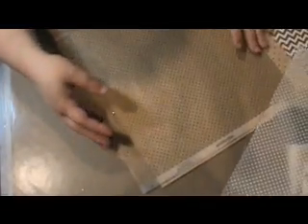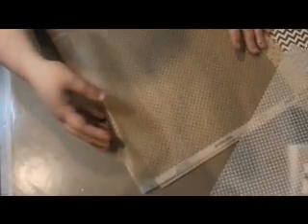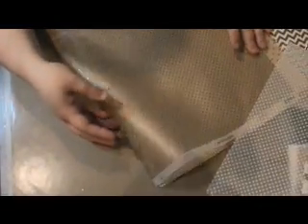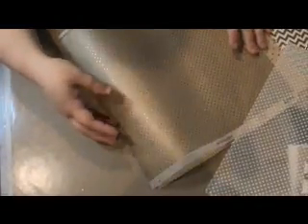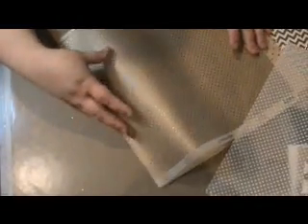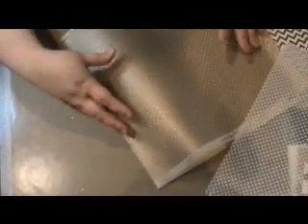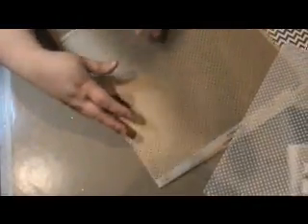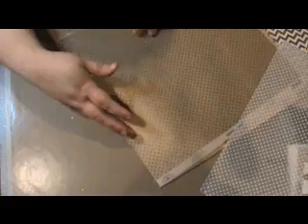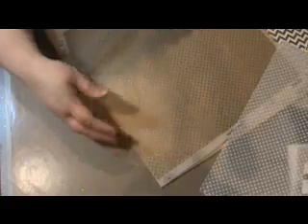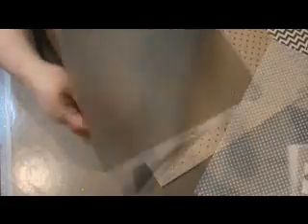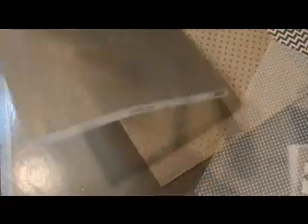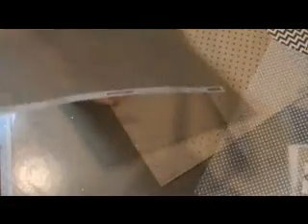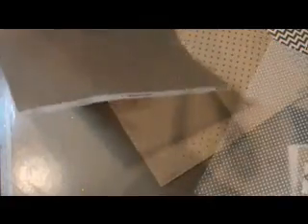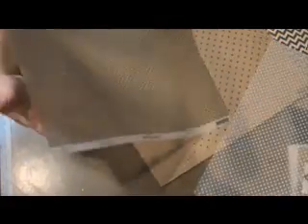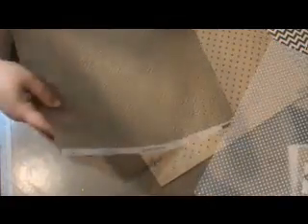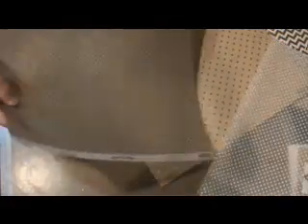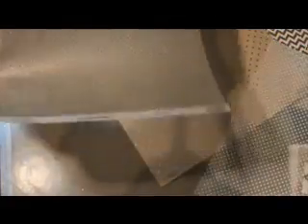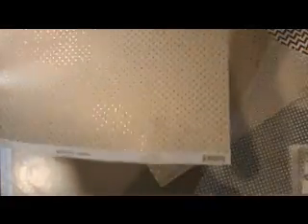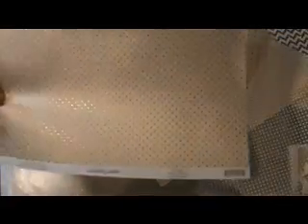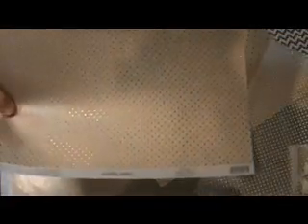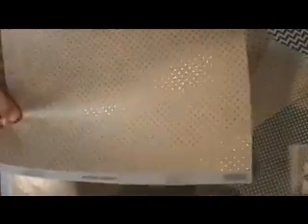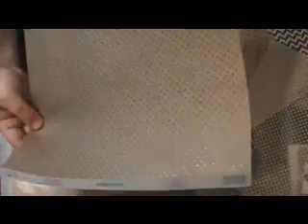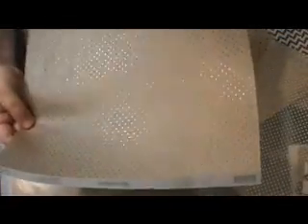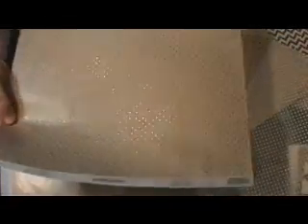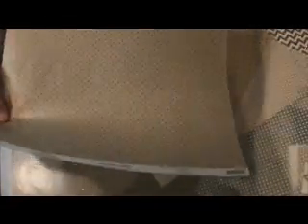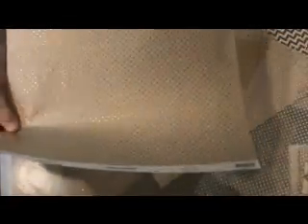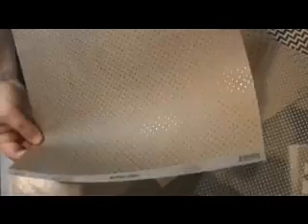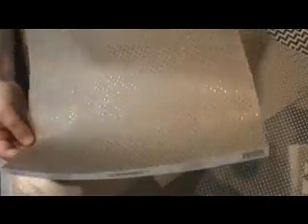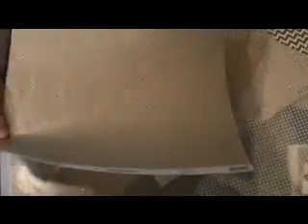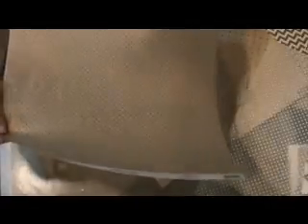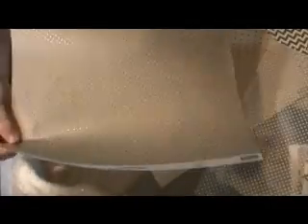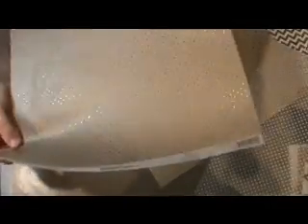Here's a darker vellum and it has a brownish gold polka dot. It's kind of a gold sheen to the paper.